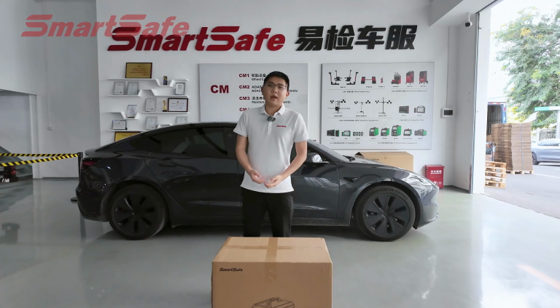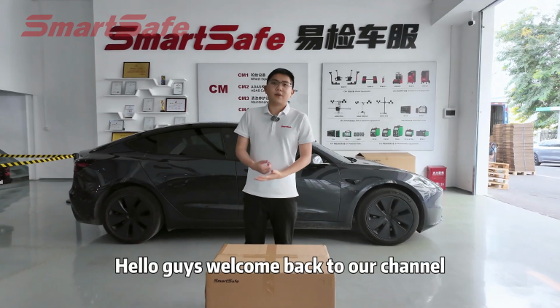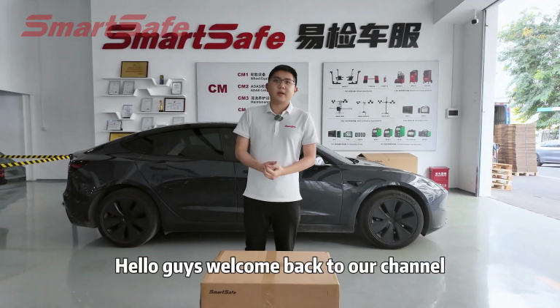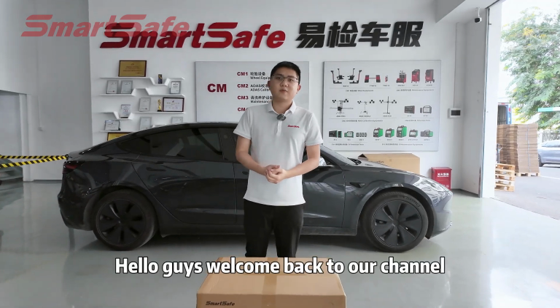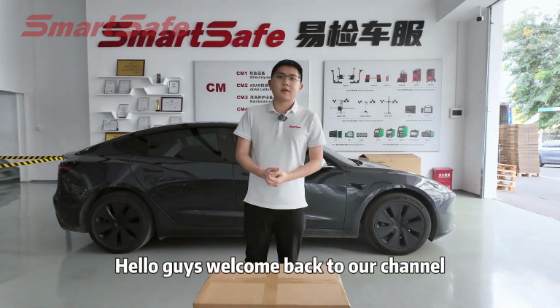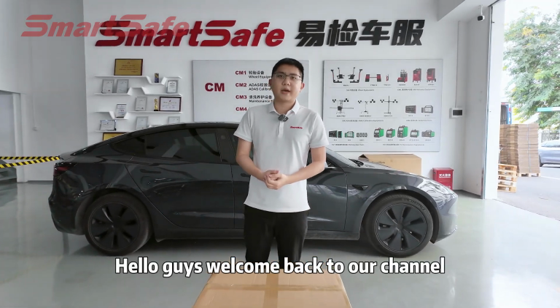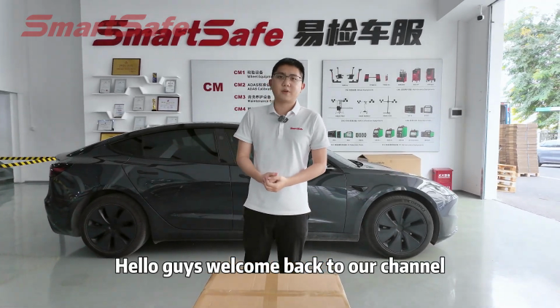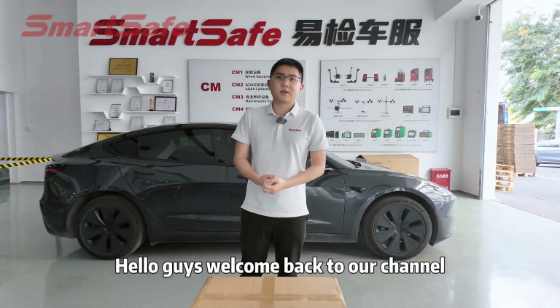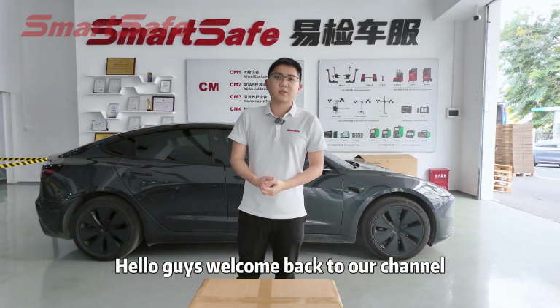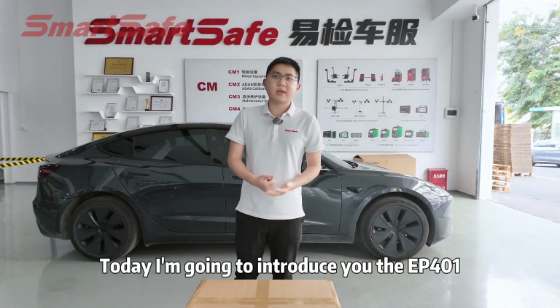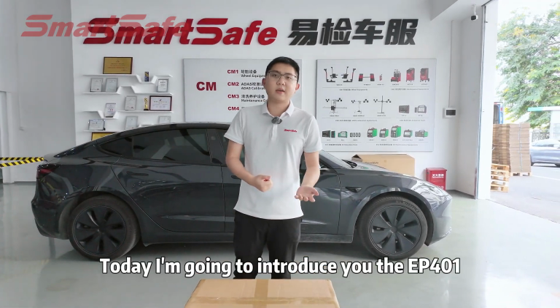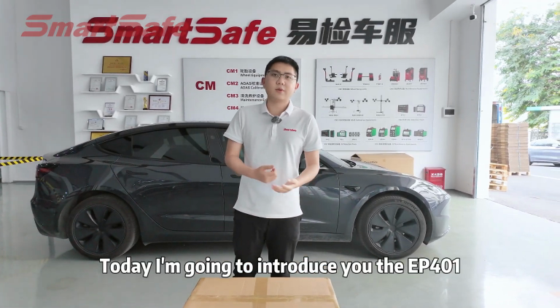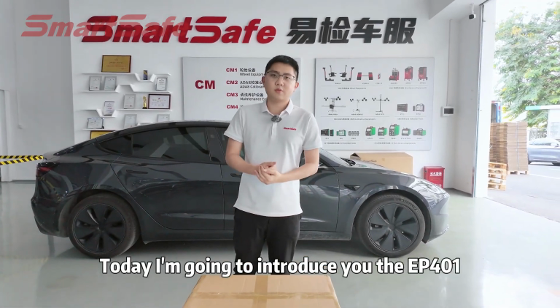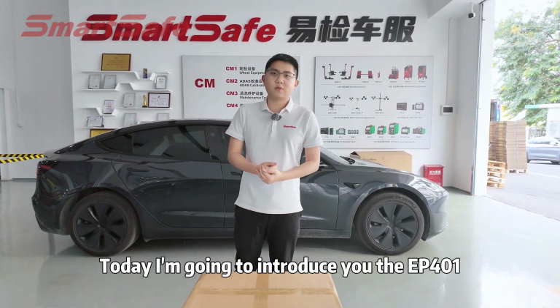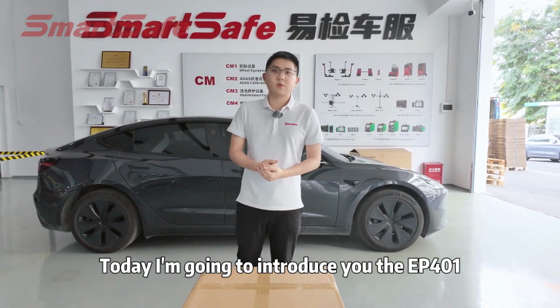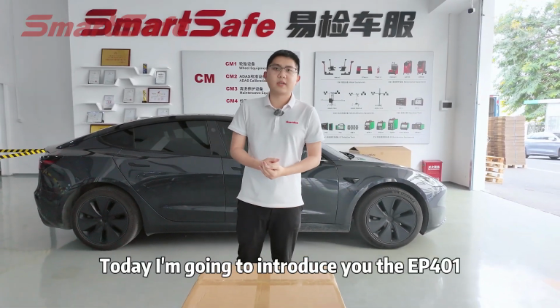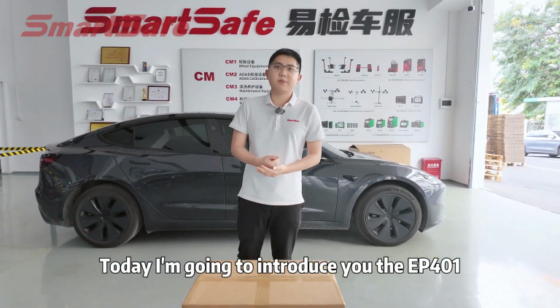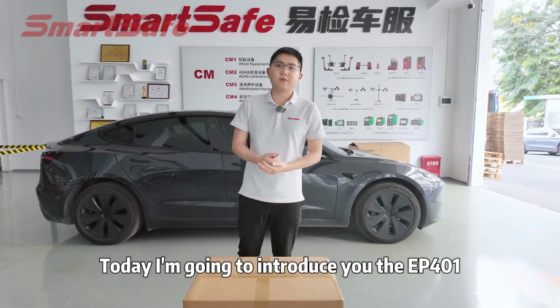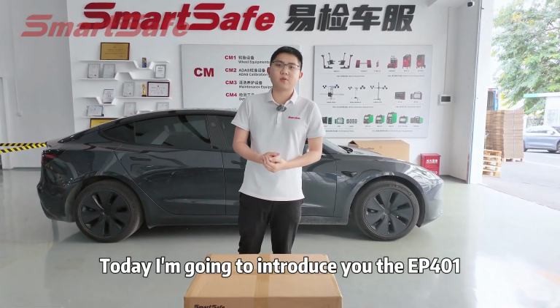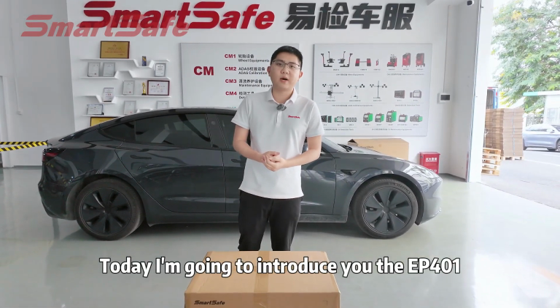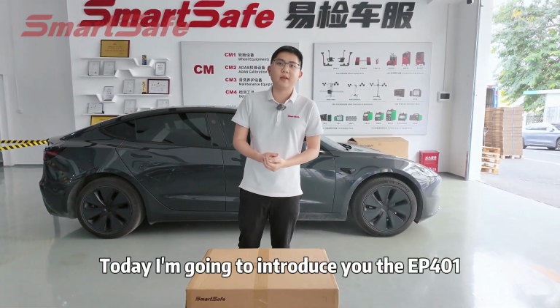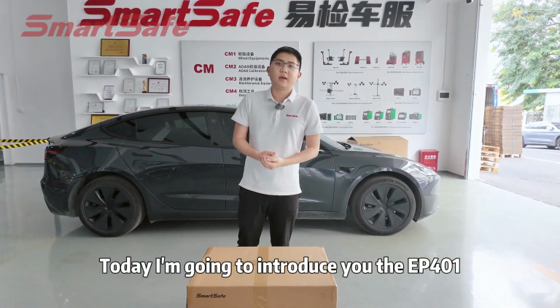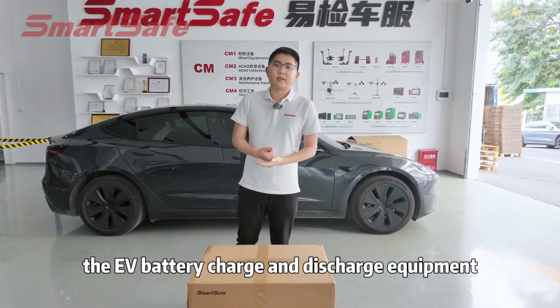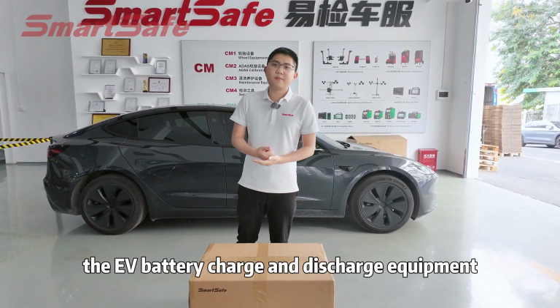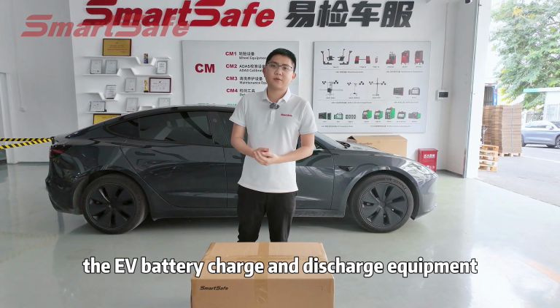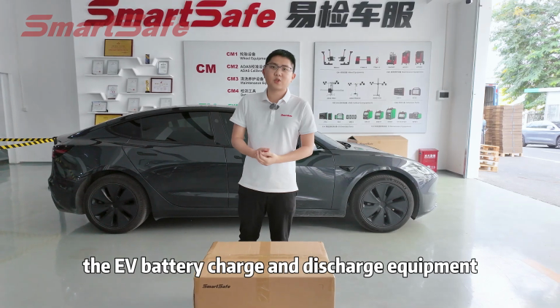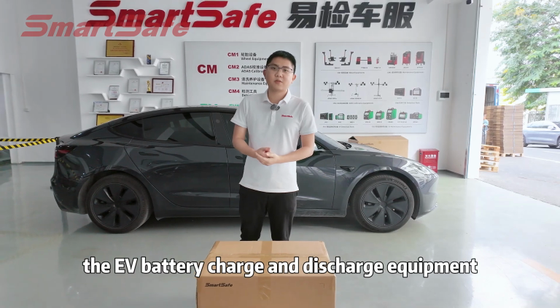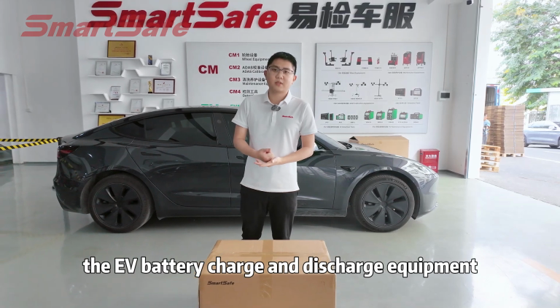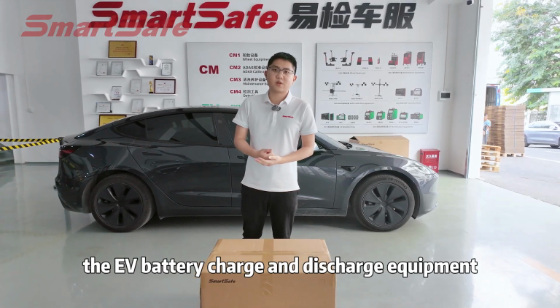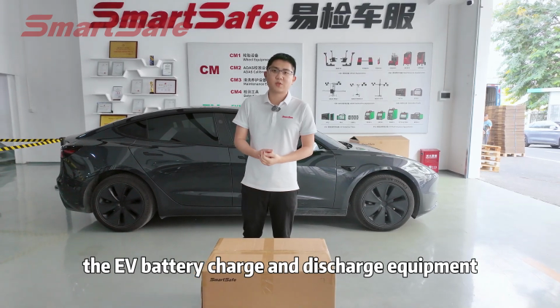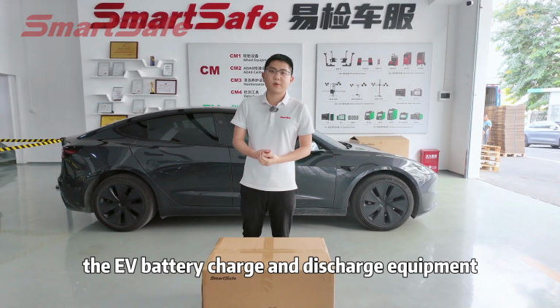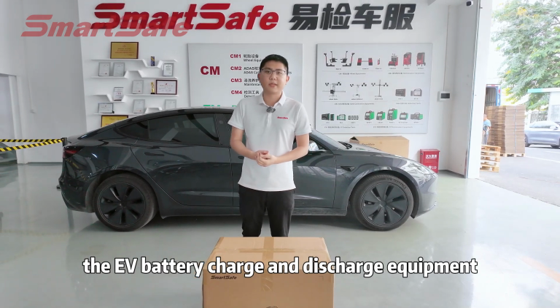Hello guys, welcome back to our channel. Today I am going to introduce you the EP401, the EV battery charge and discharge equipment.